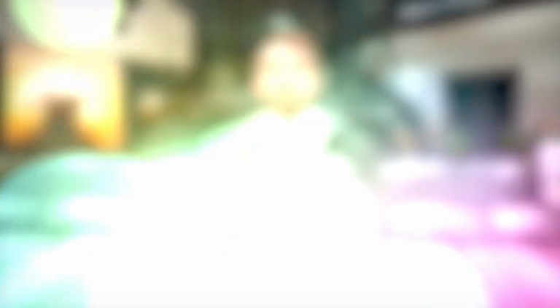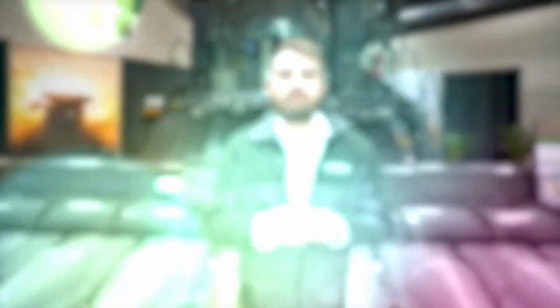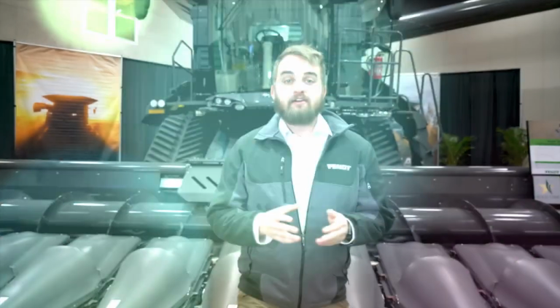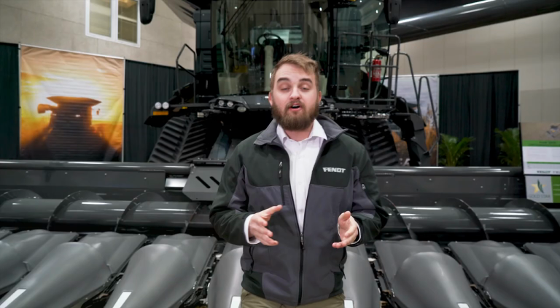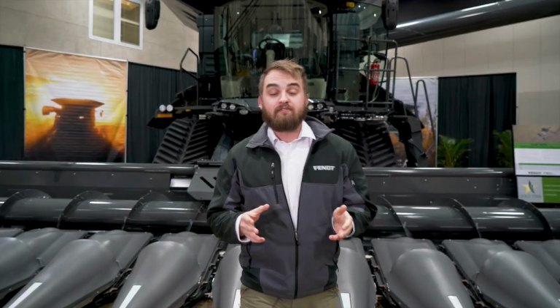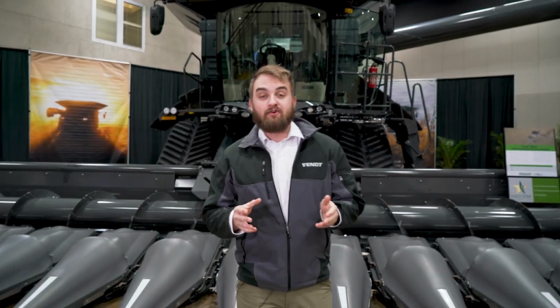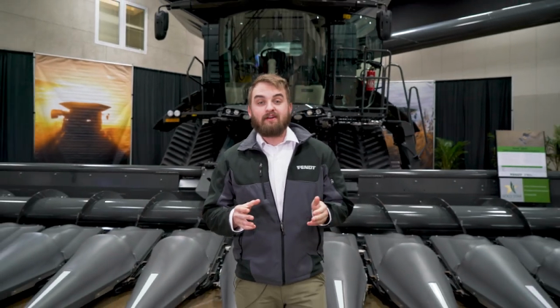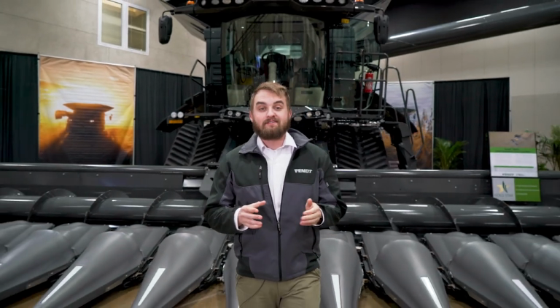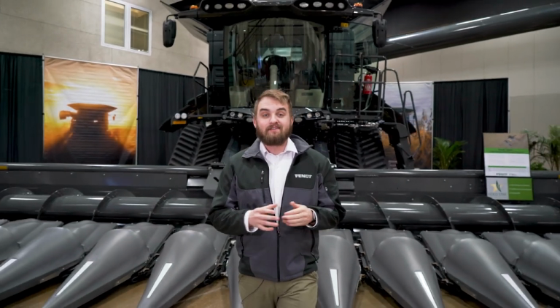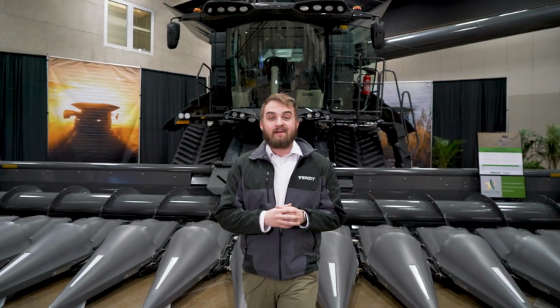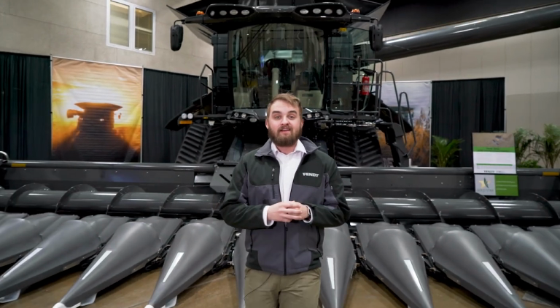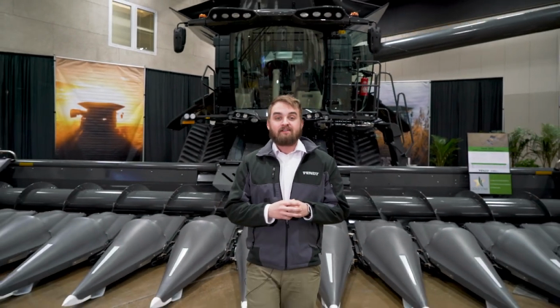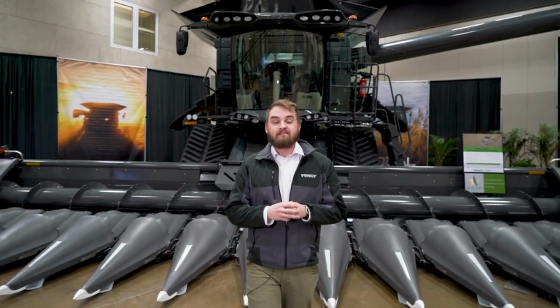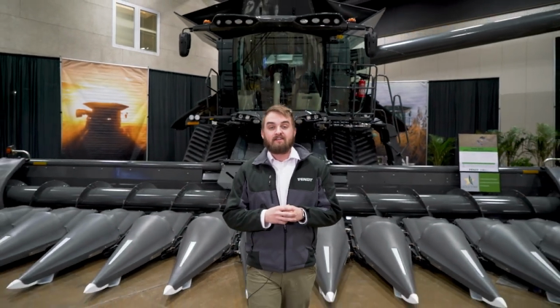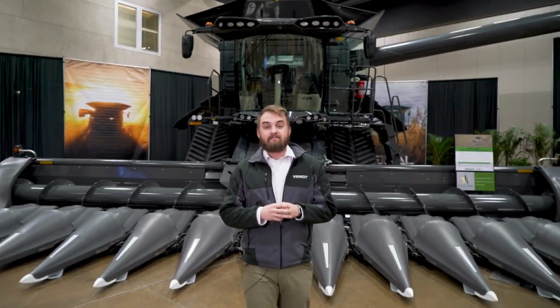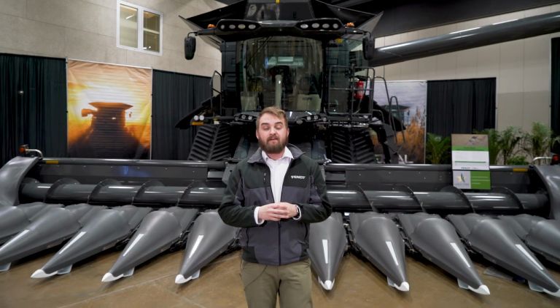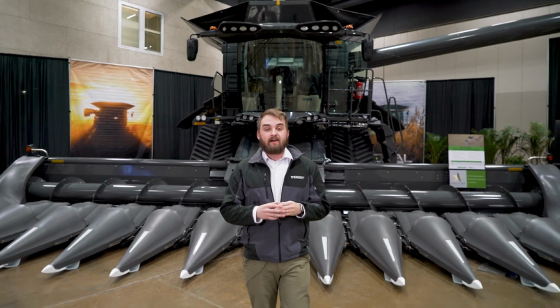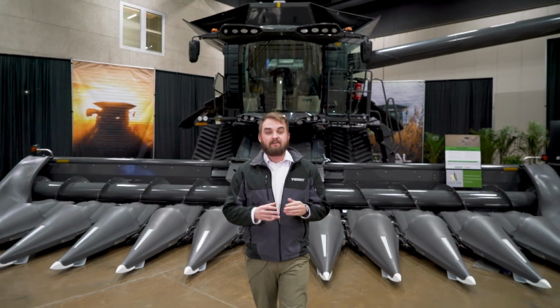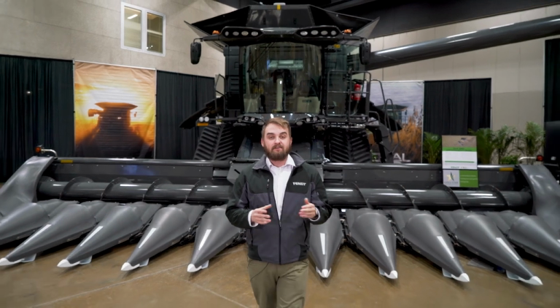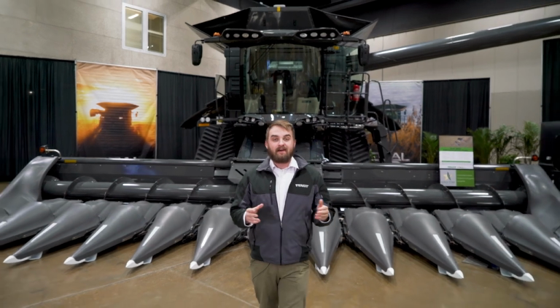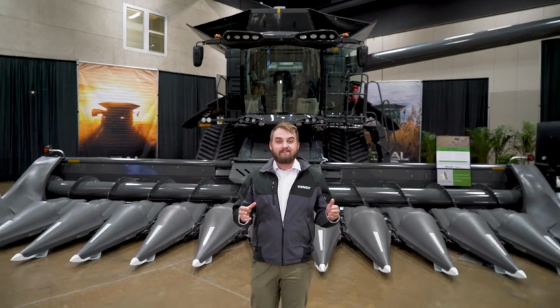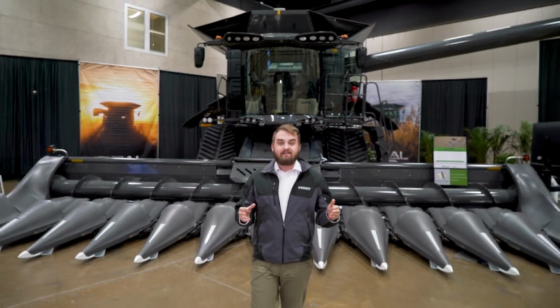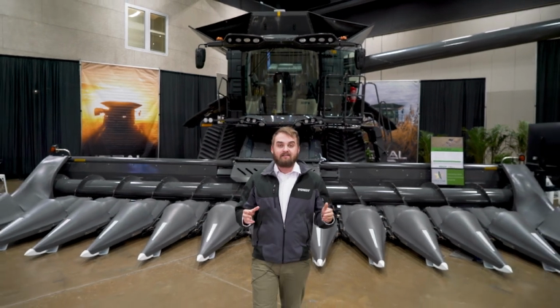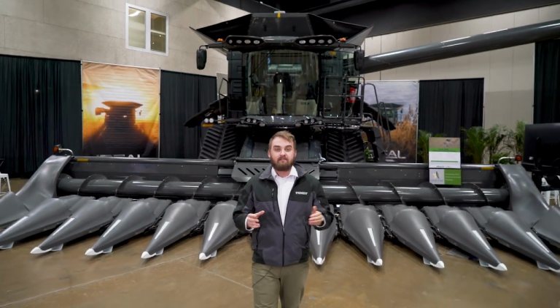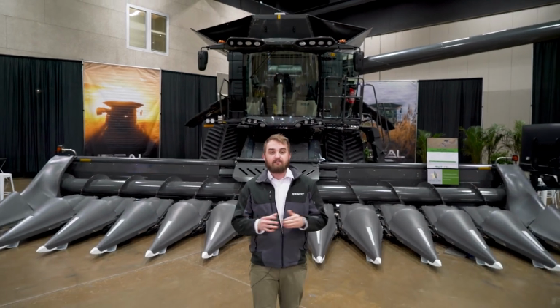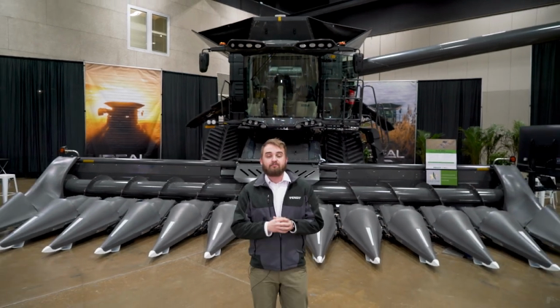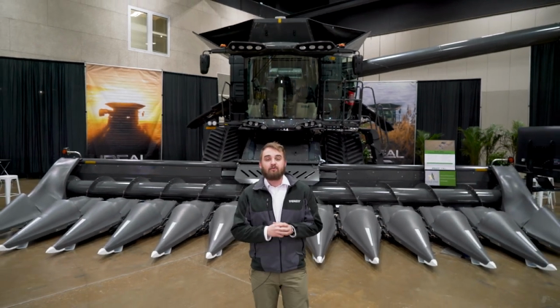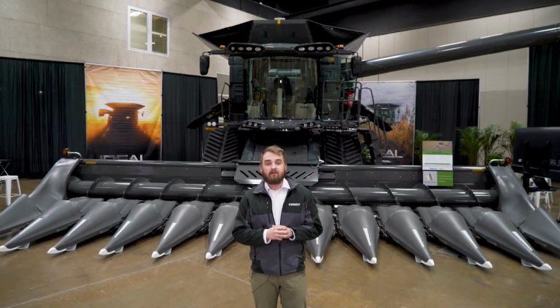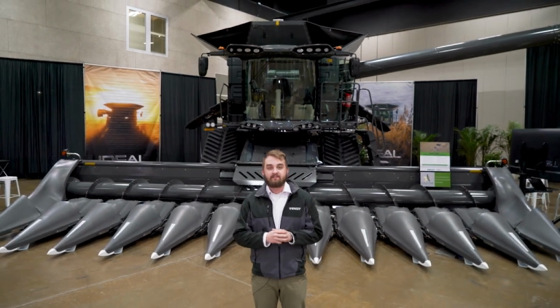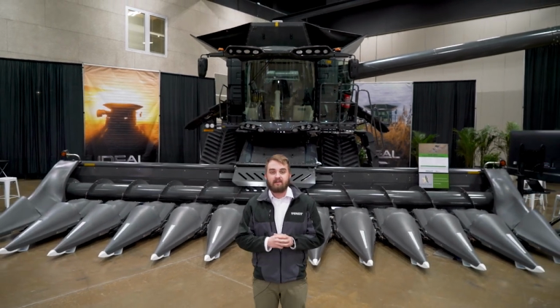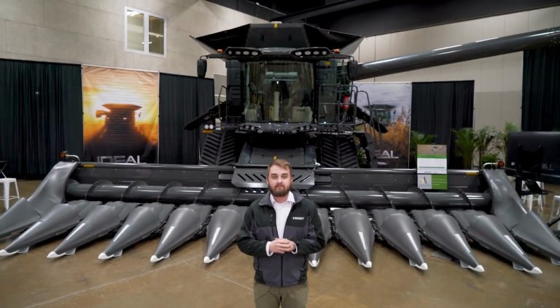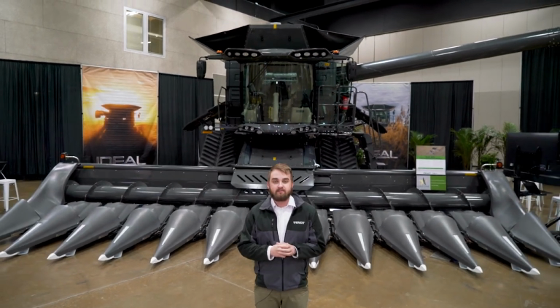Thank you all for joining us today to see the Fendt Ideal 9T, the true harvest game changer.